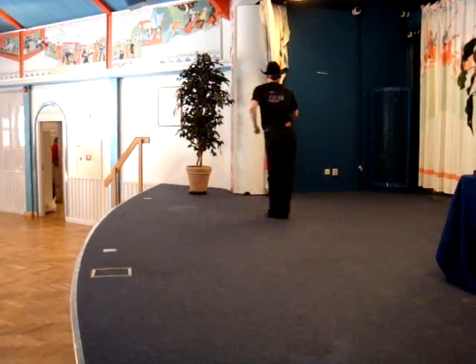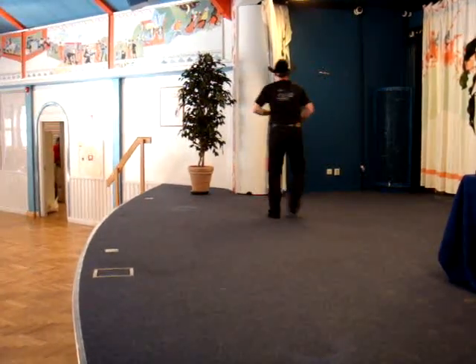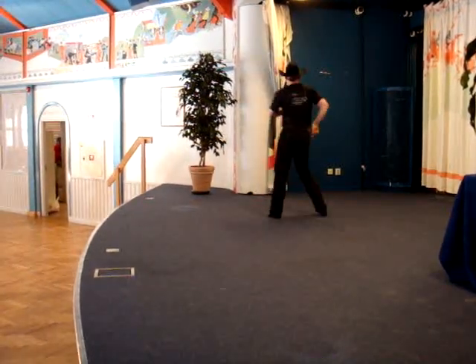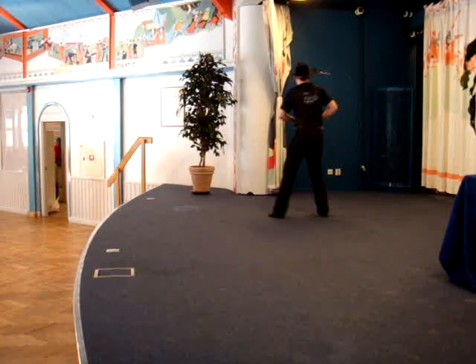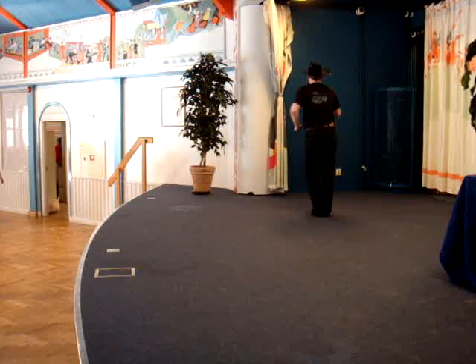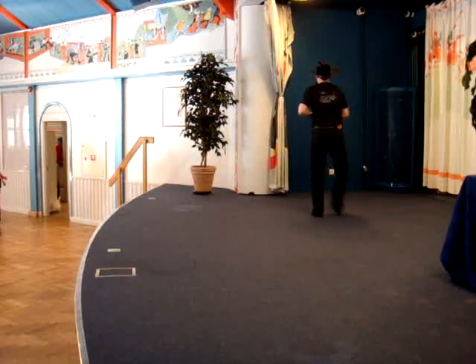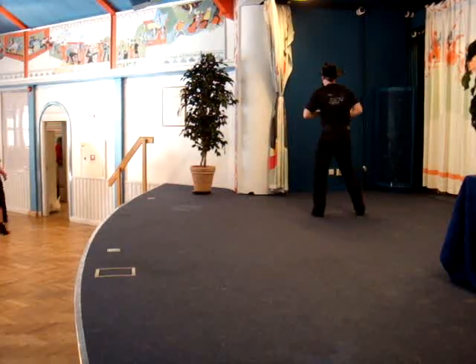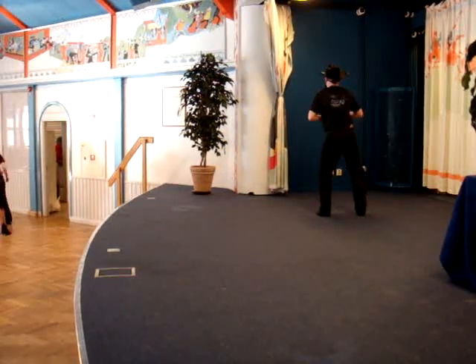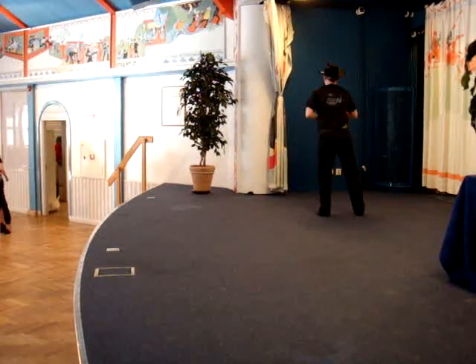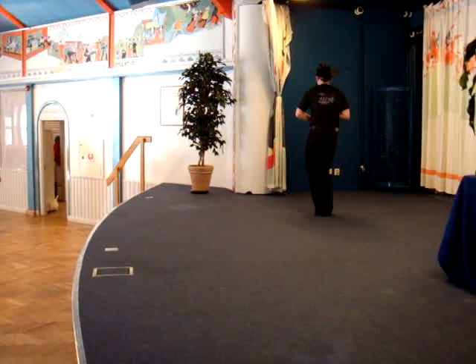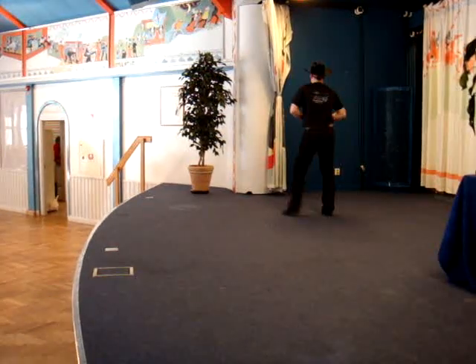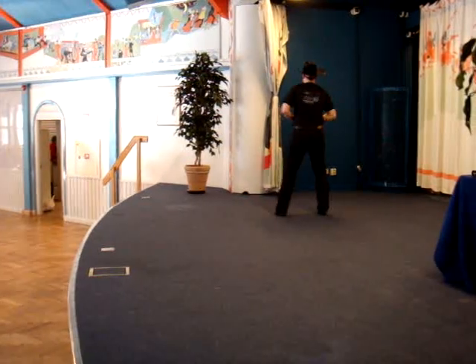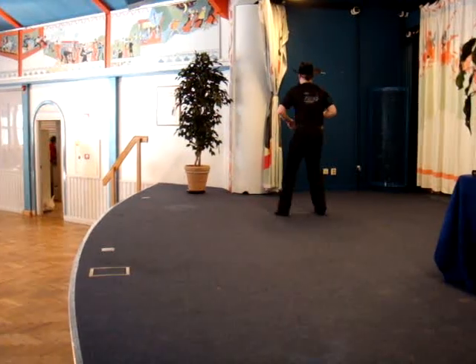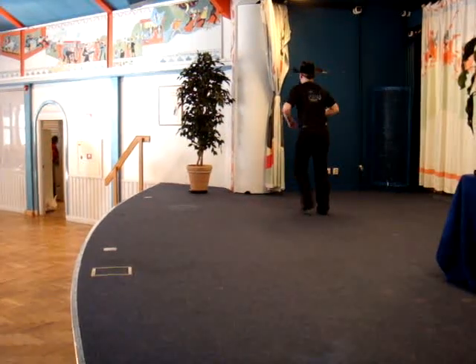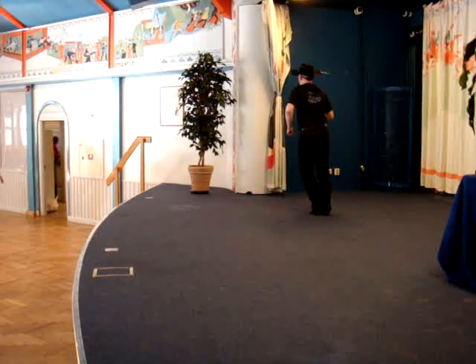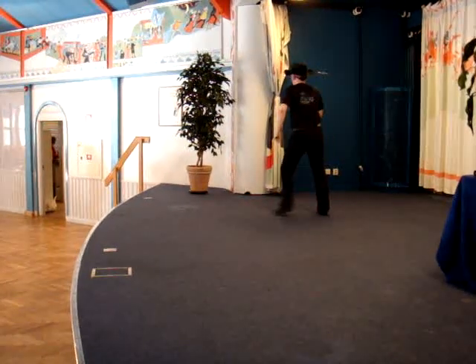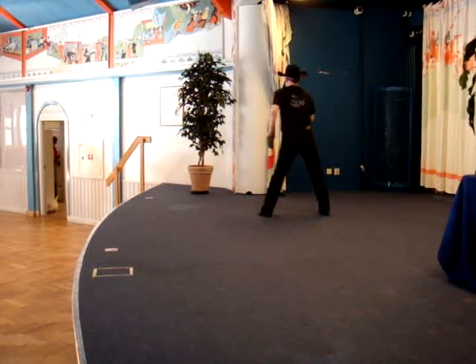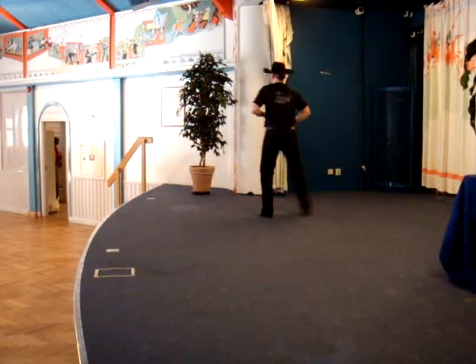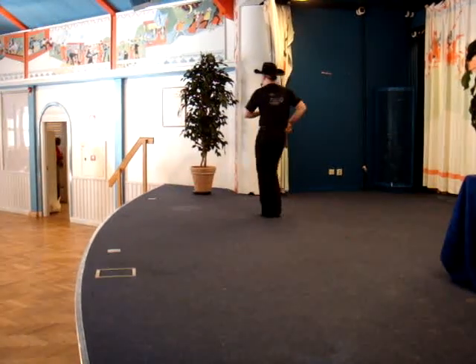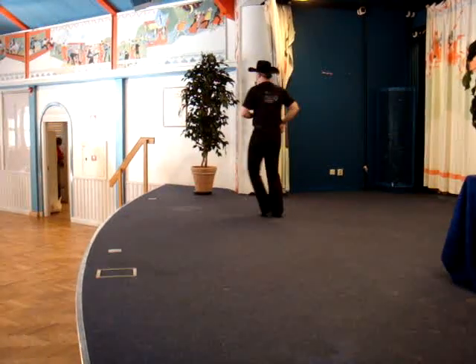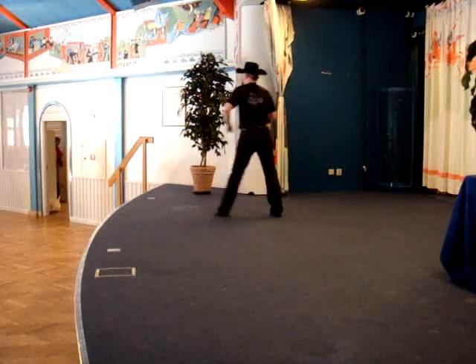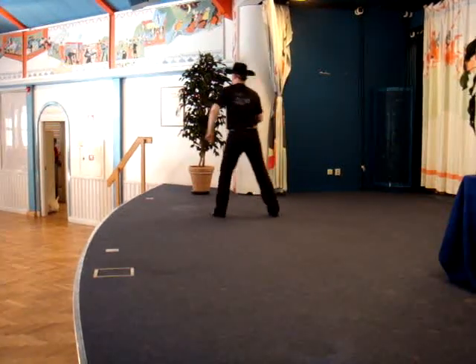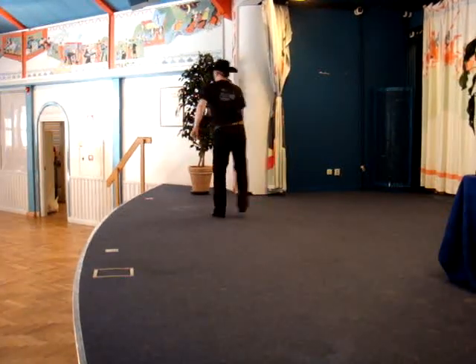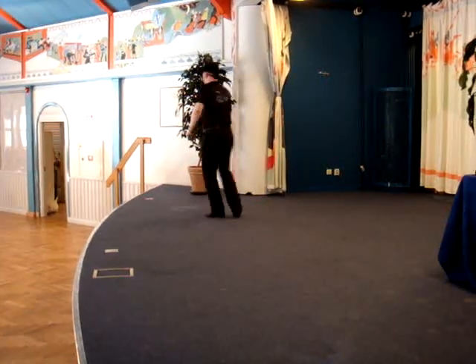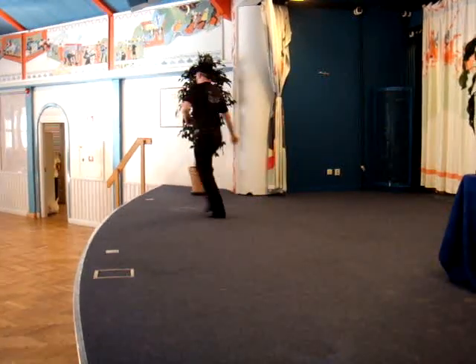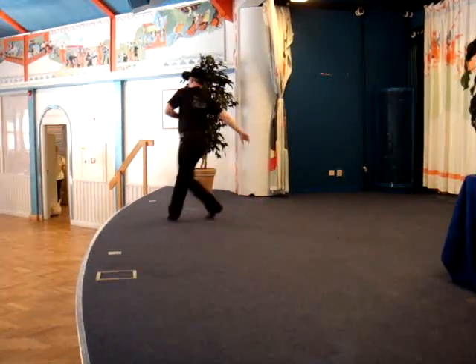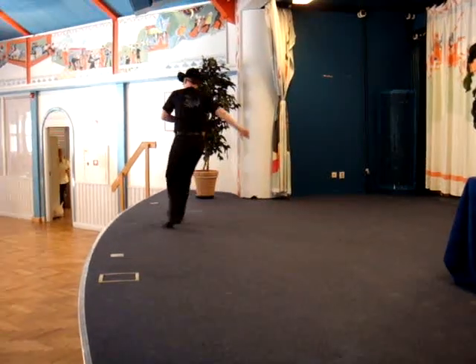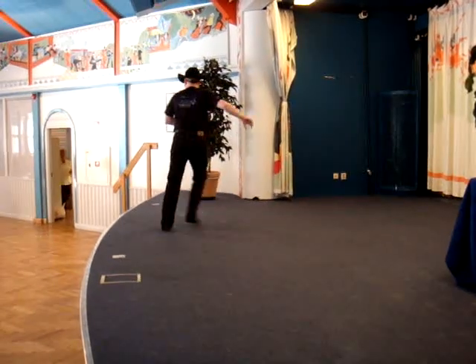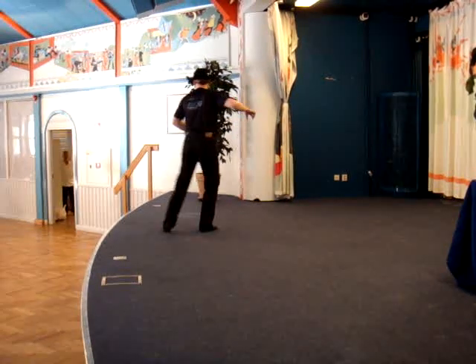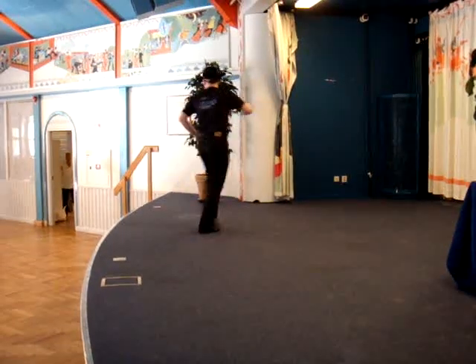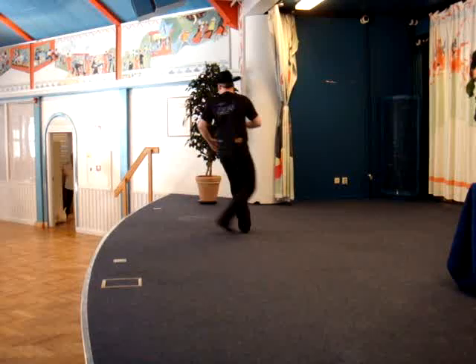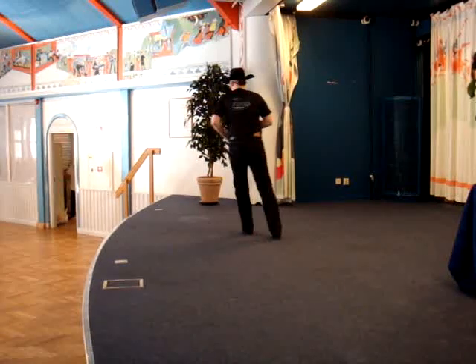Straight slide, side together, side to the end. Side and touch, side to the end. Cross side, side to the end. Cross side, side side, cross side.